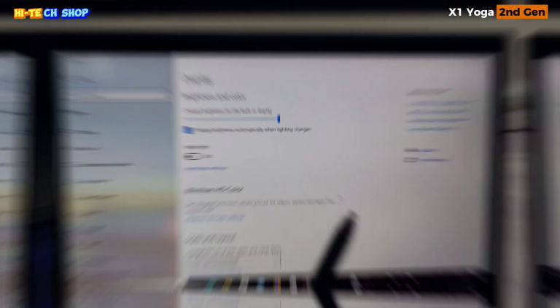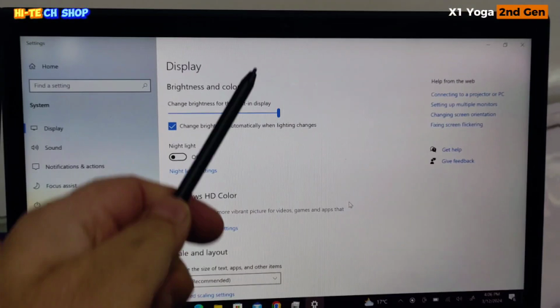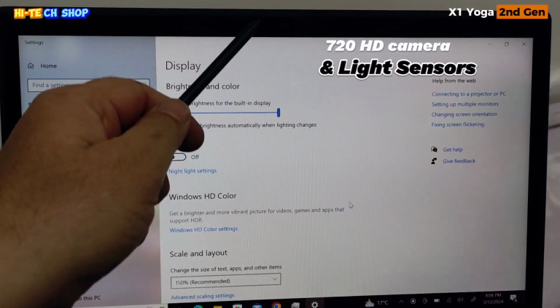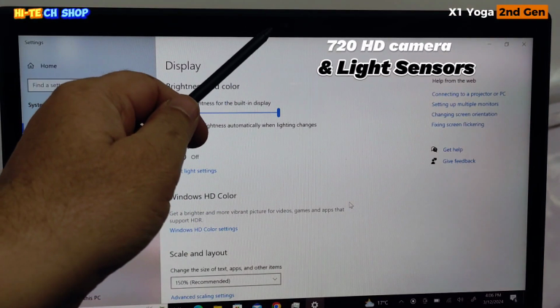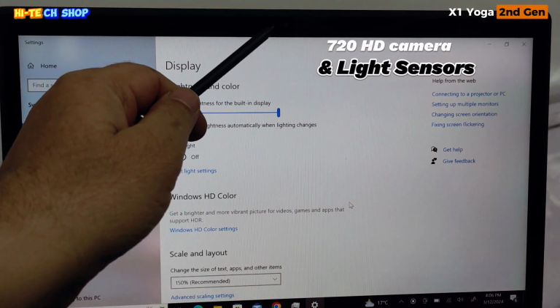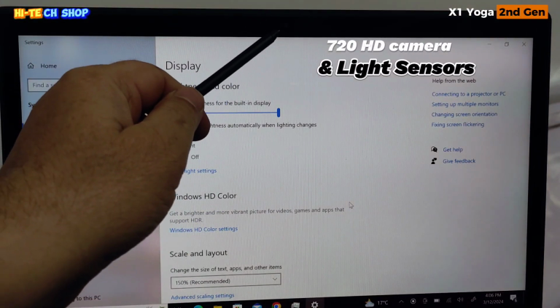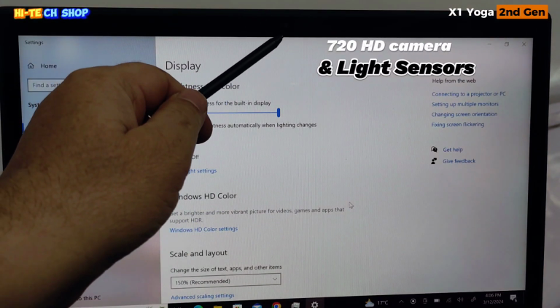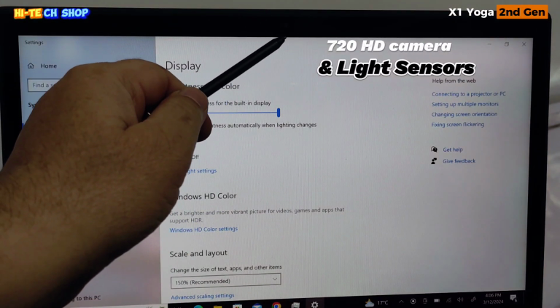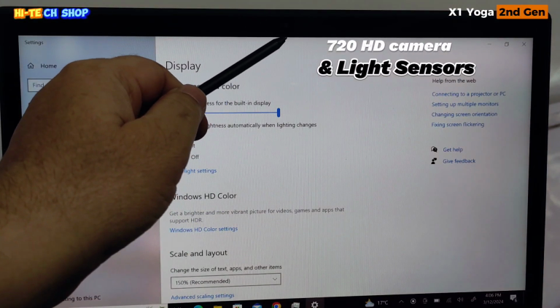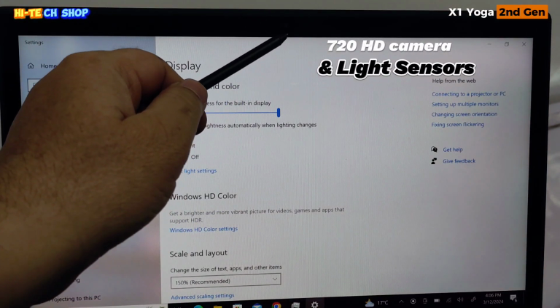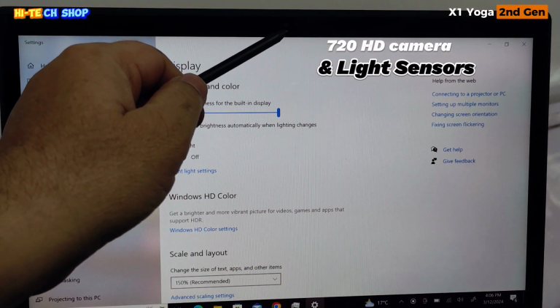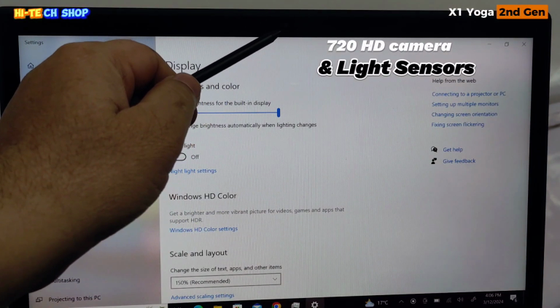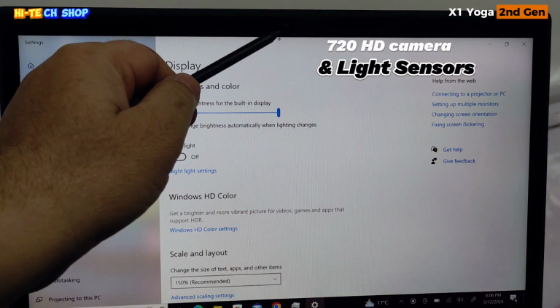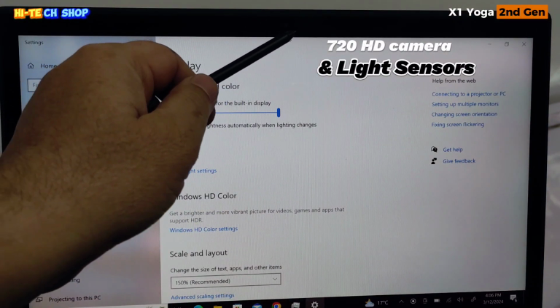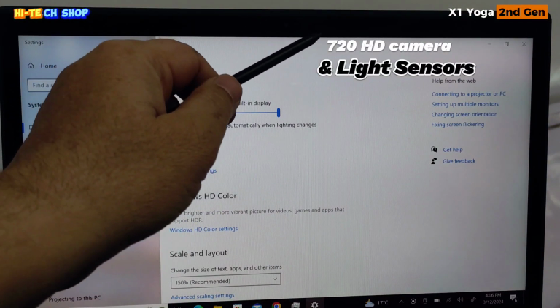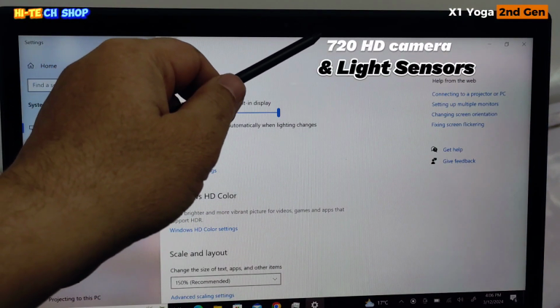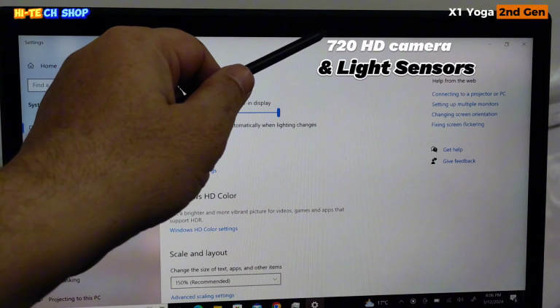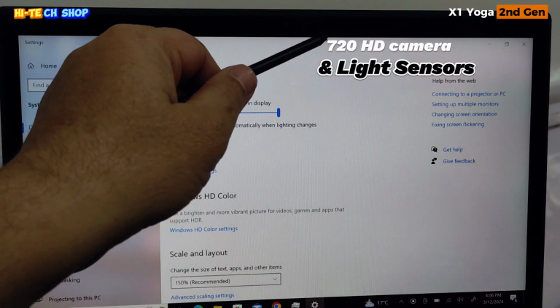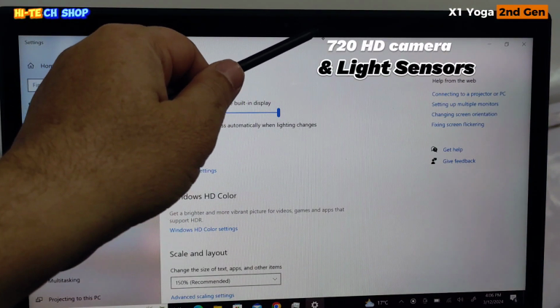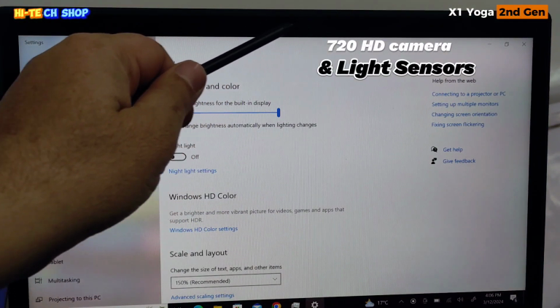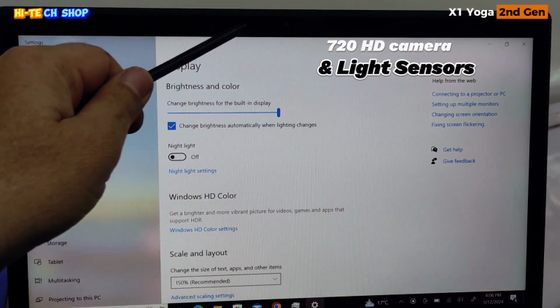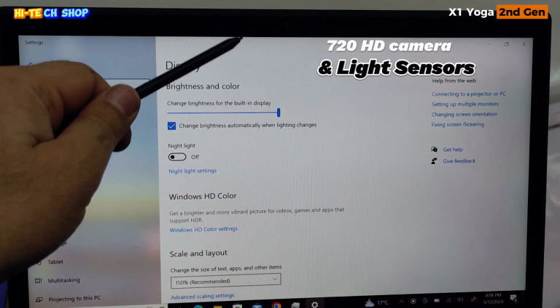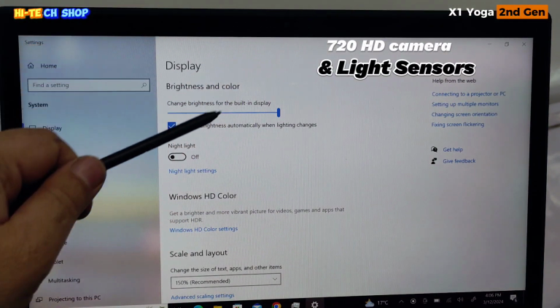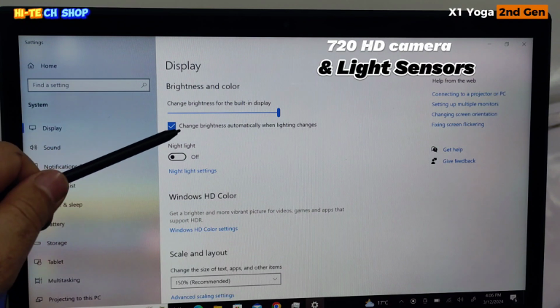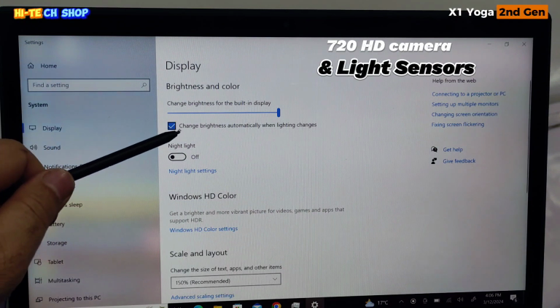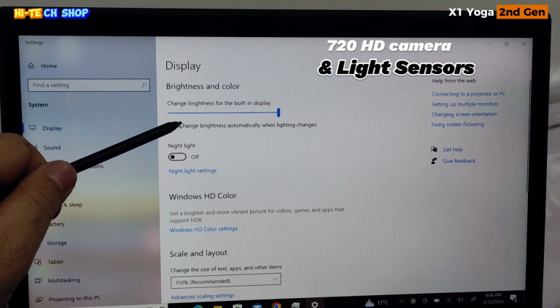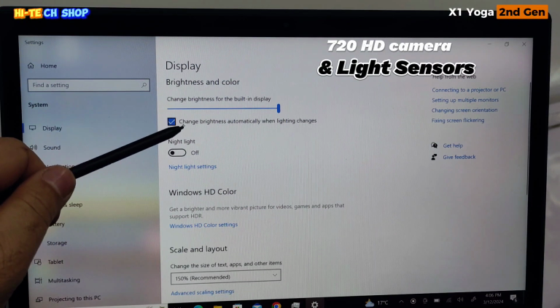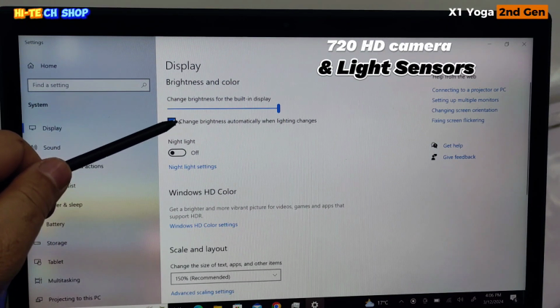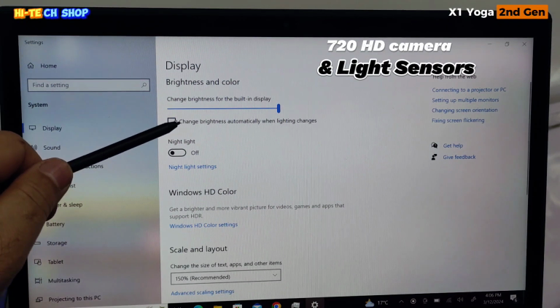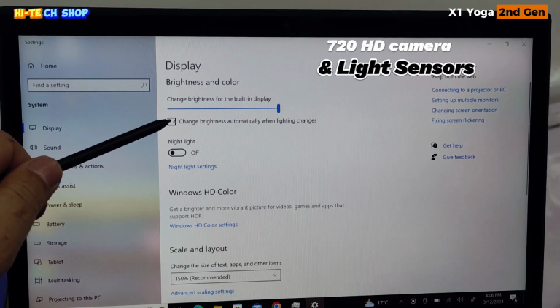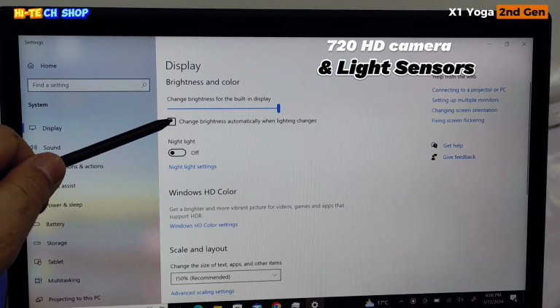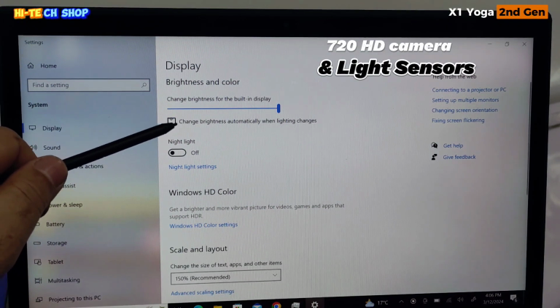720p HD camera, plus auto brightness sensor.